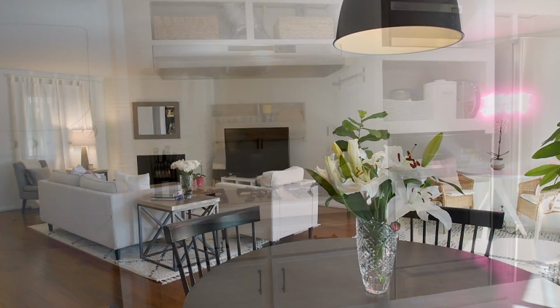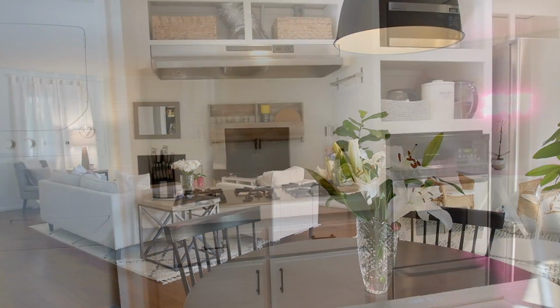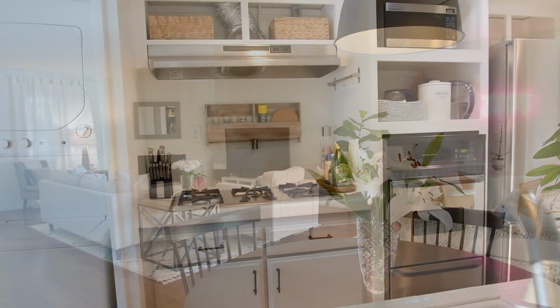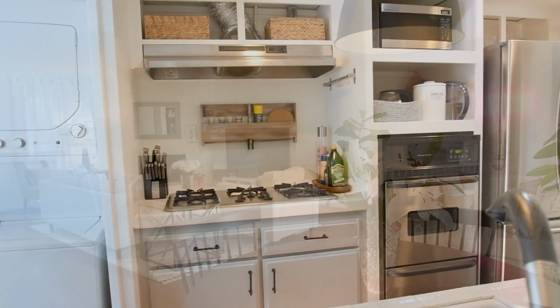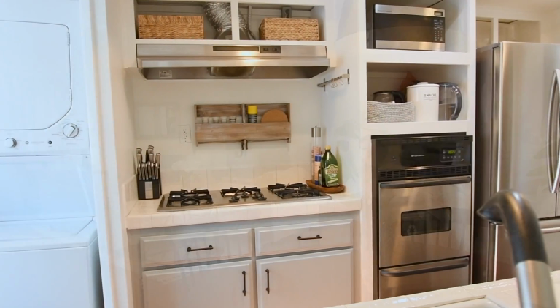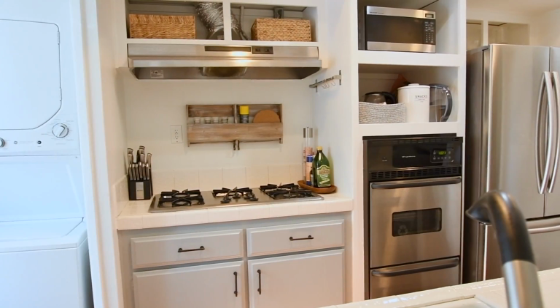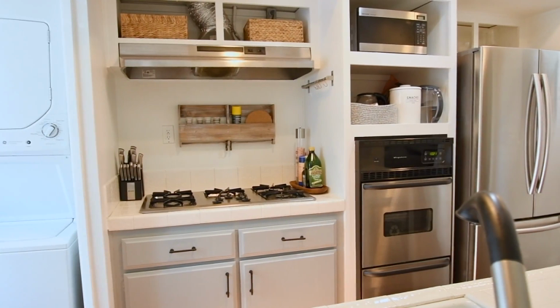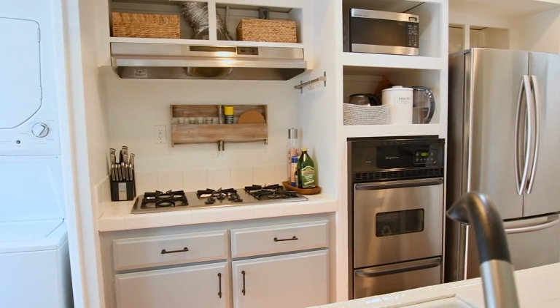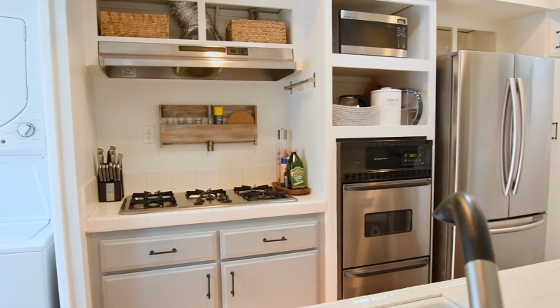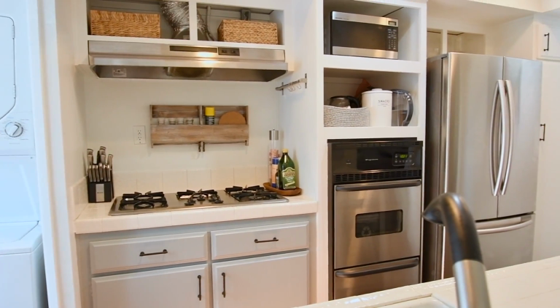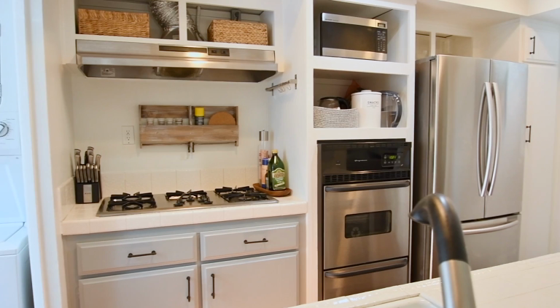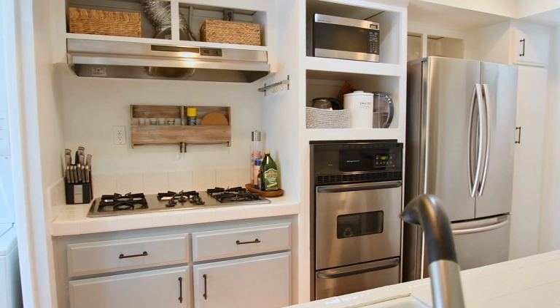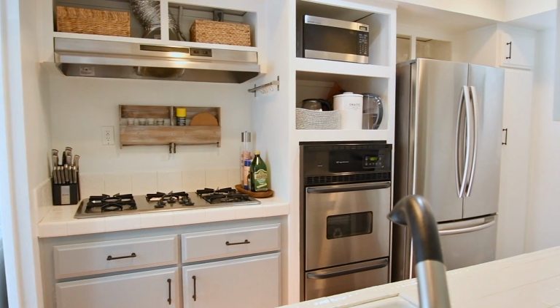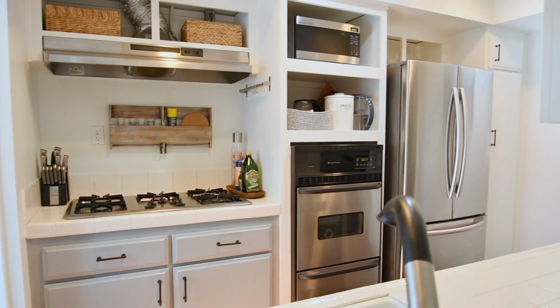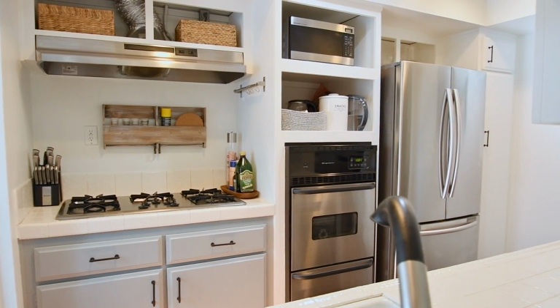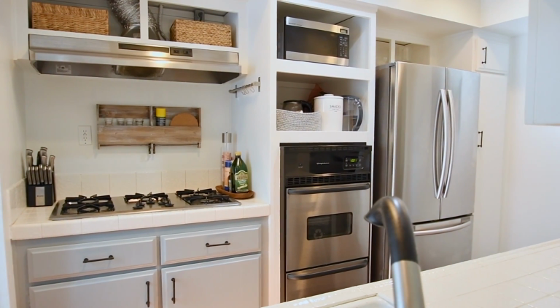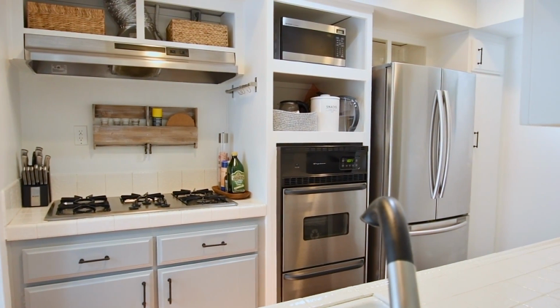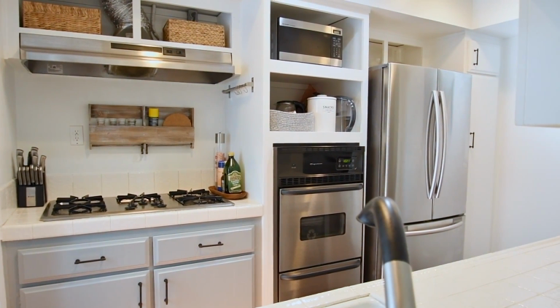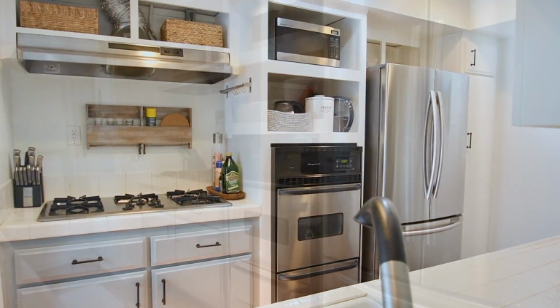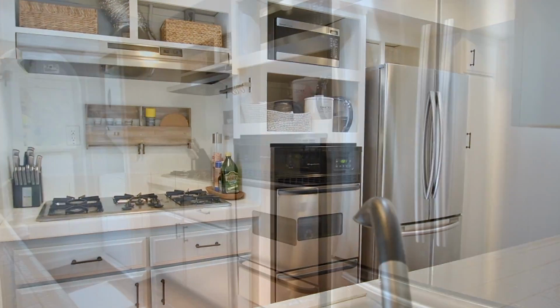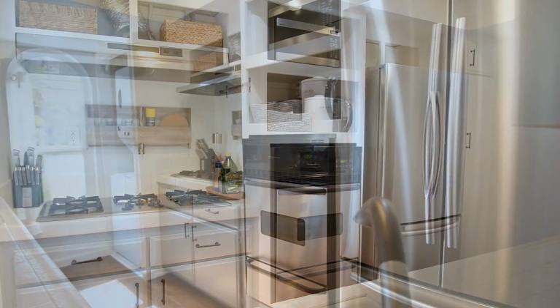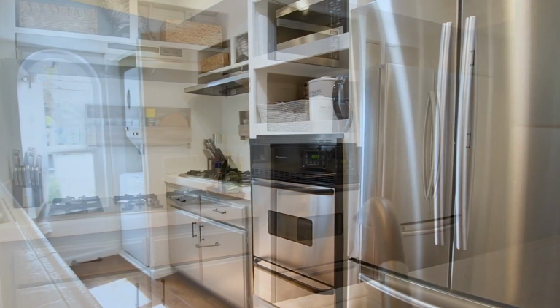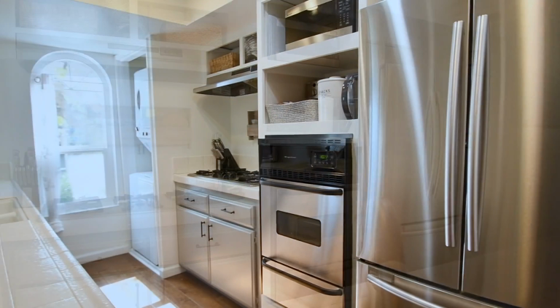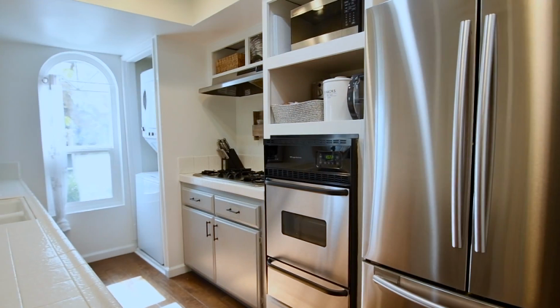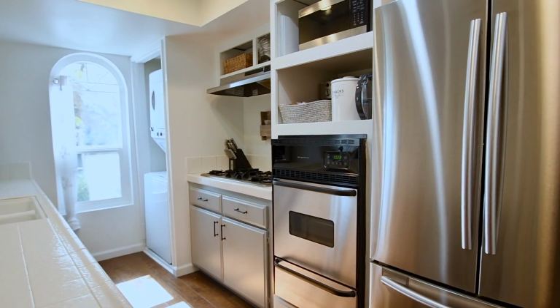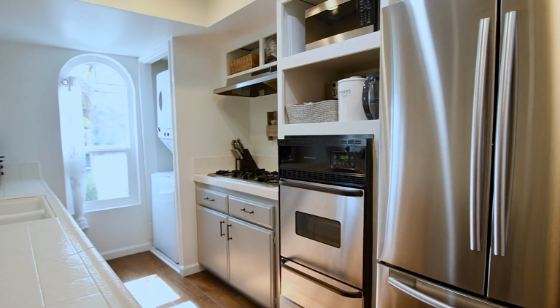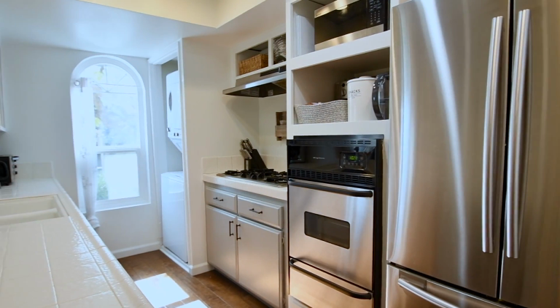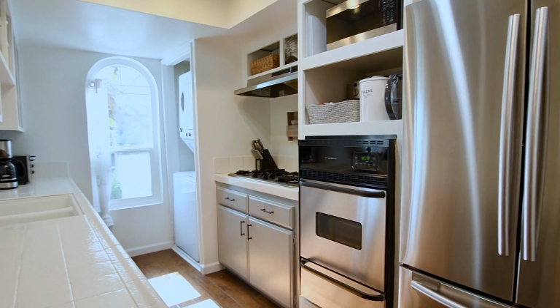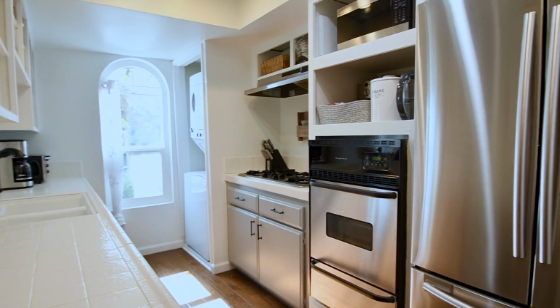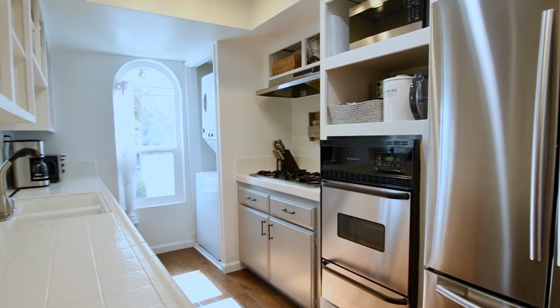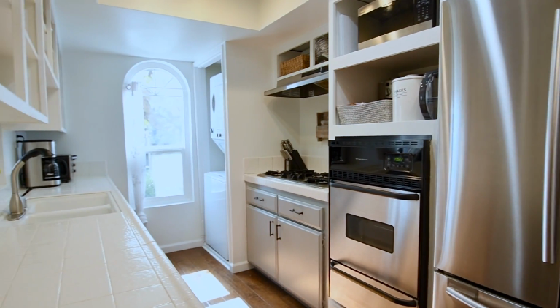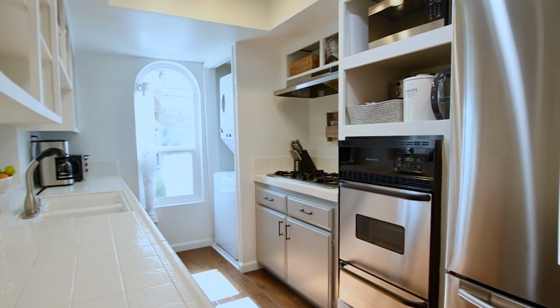Take advantage of stainless steel appliances and tile countertops in the bright and airy kitchen.